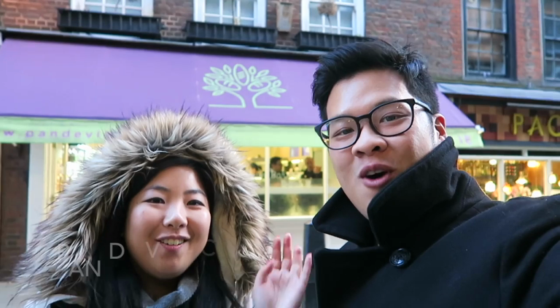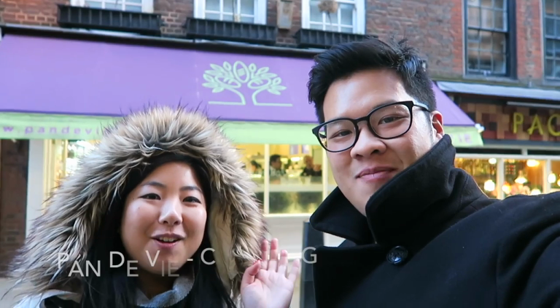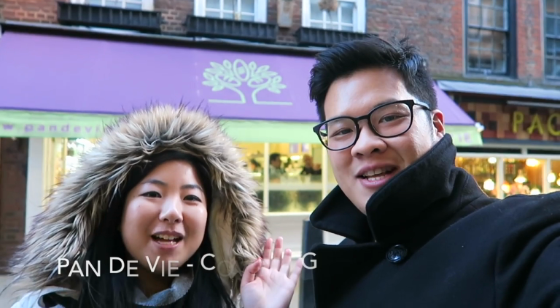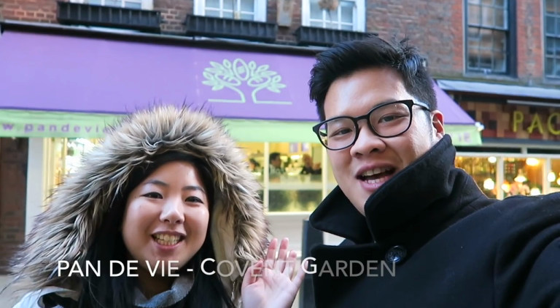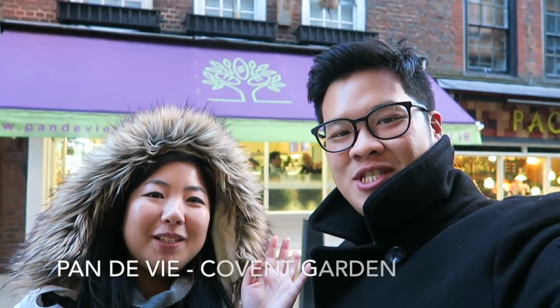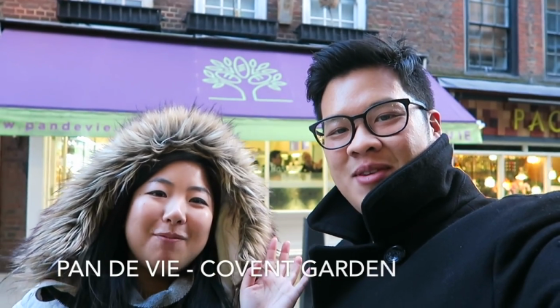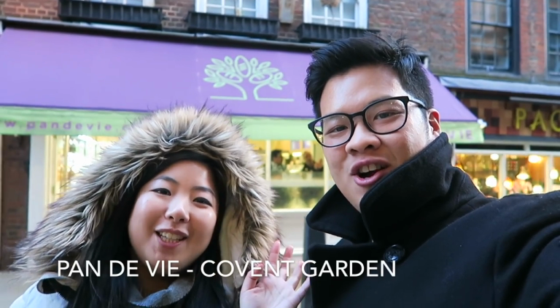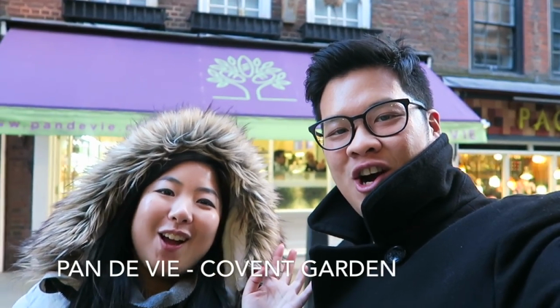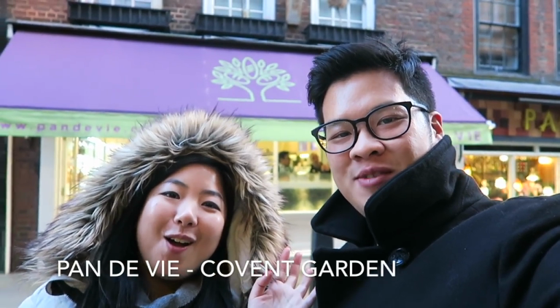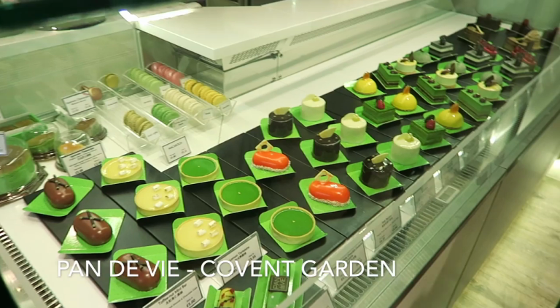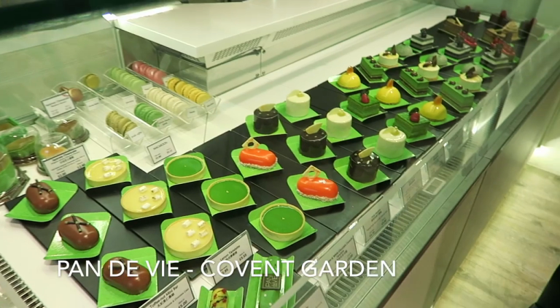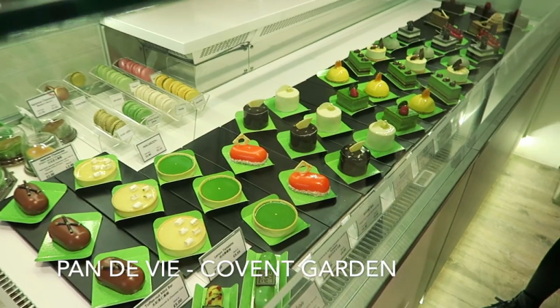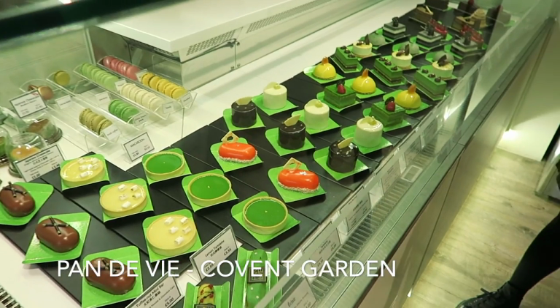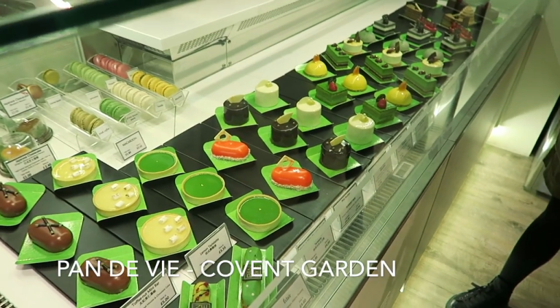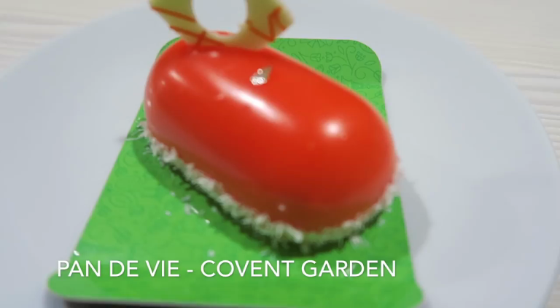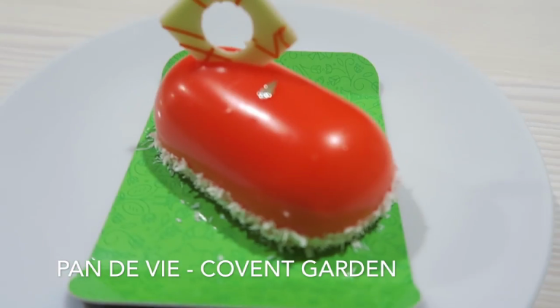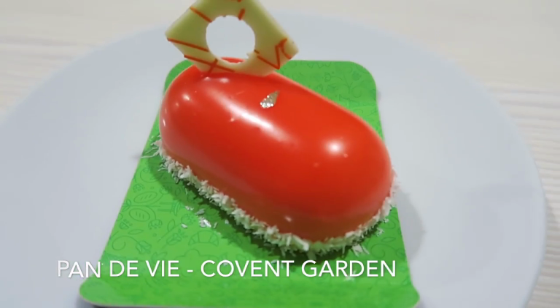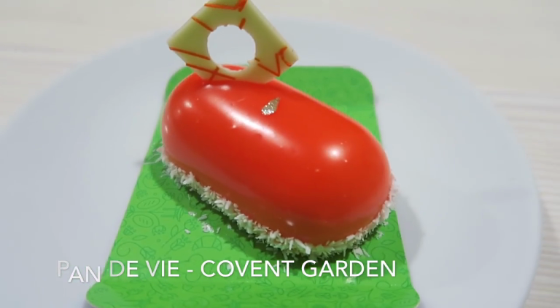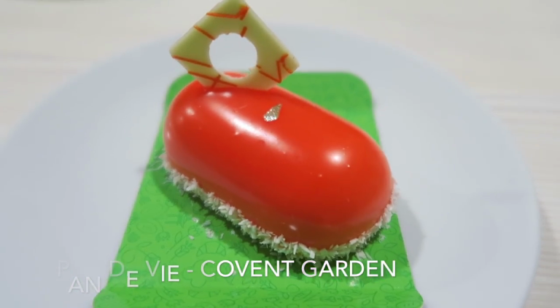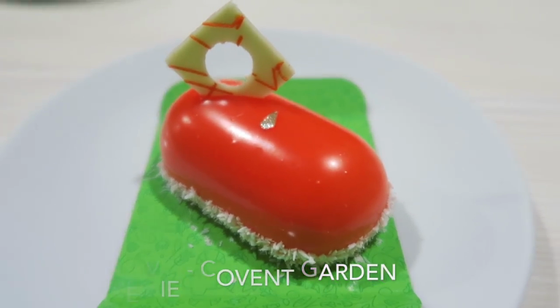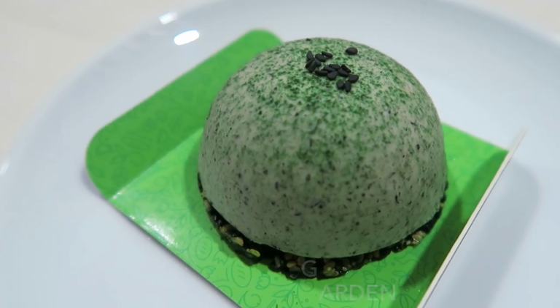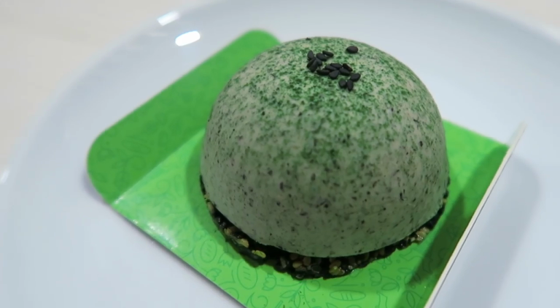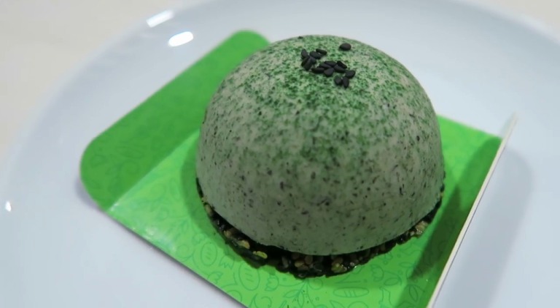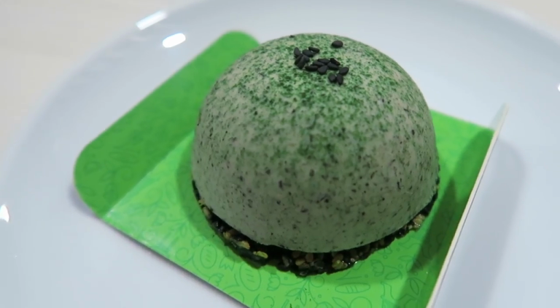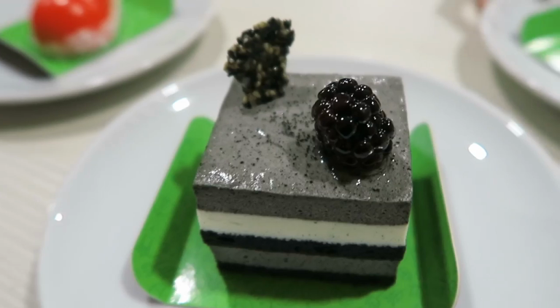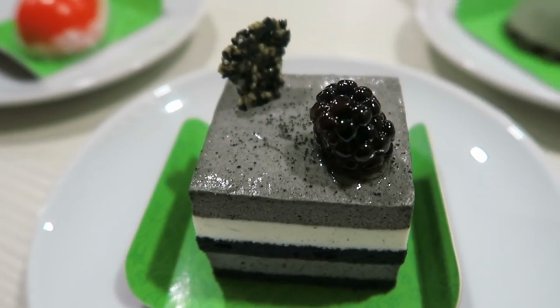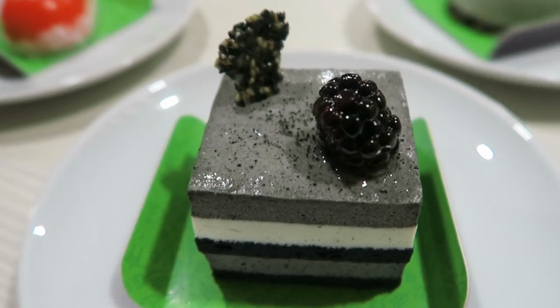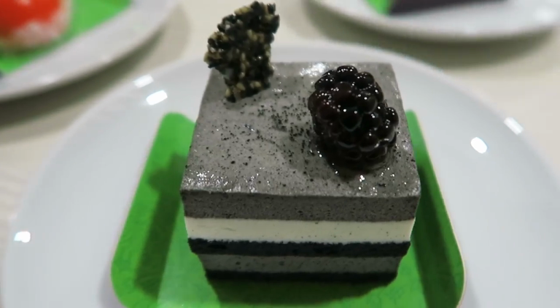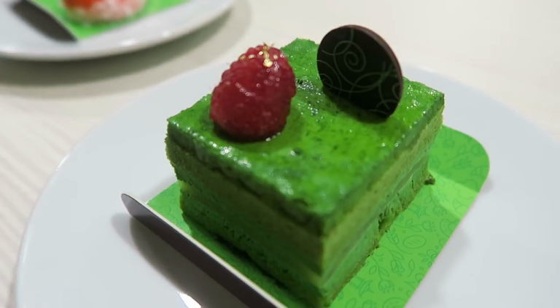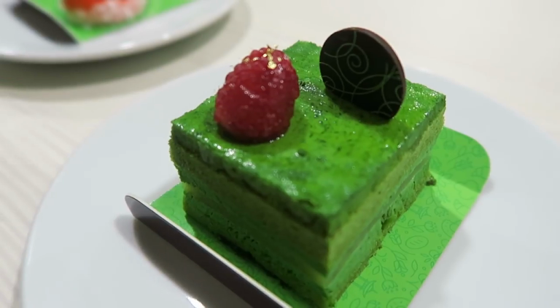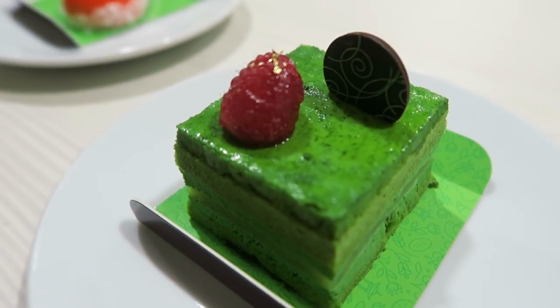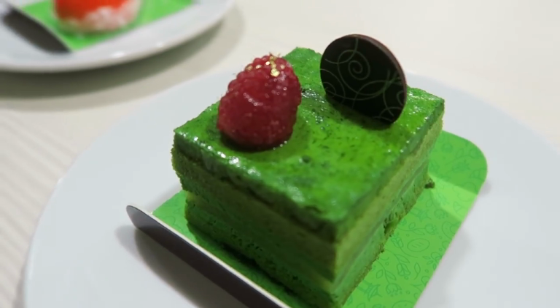Welcome back to yummyyummy.com. We are outside Panda V in Covent Garden and we are going to try out some of their yummy desserts.